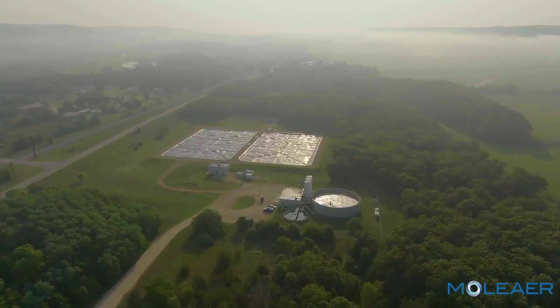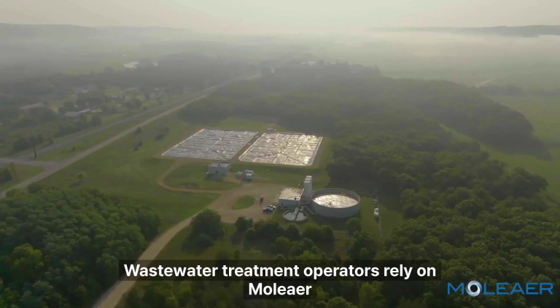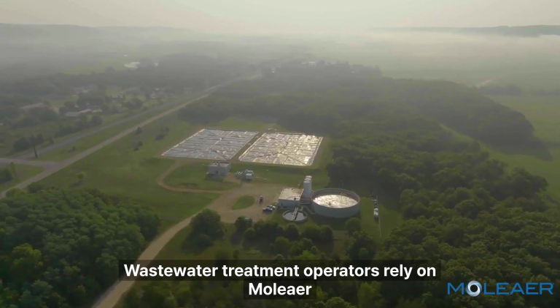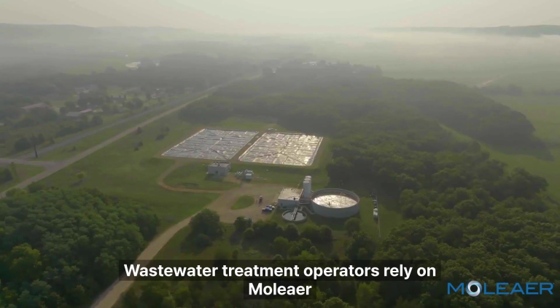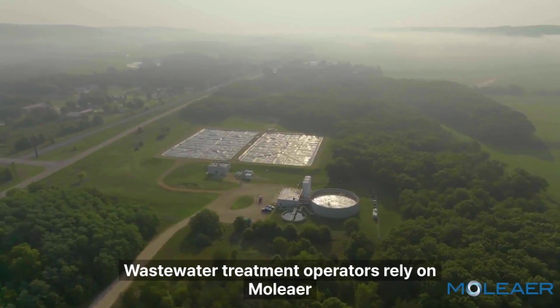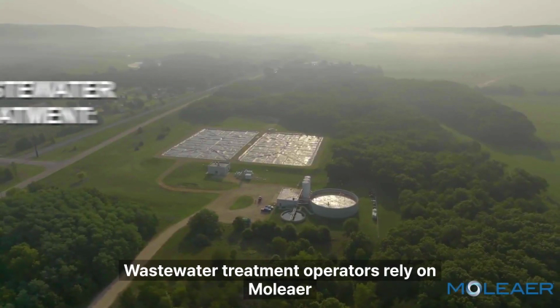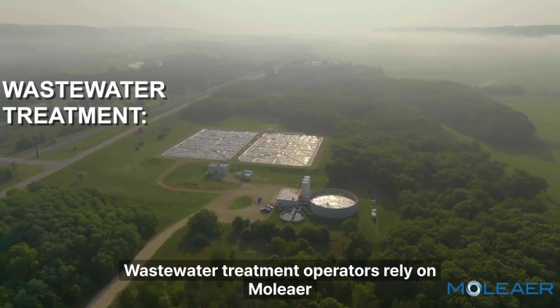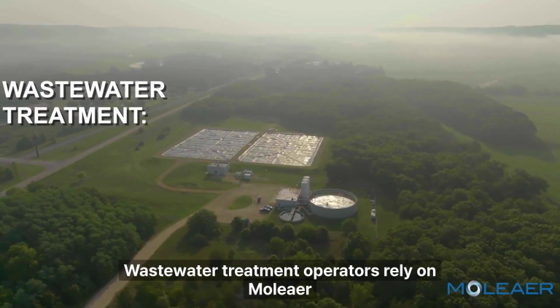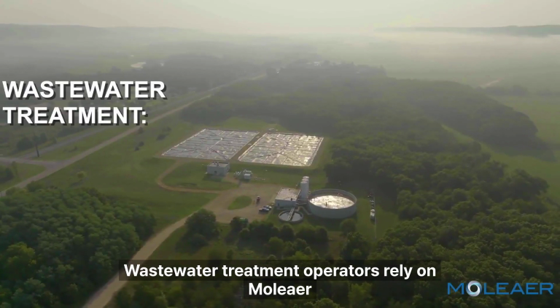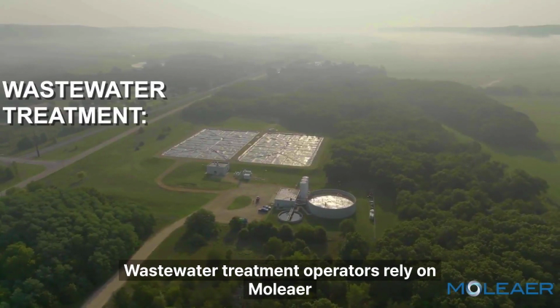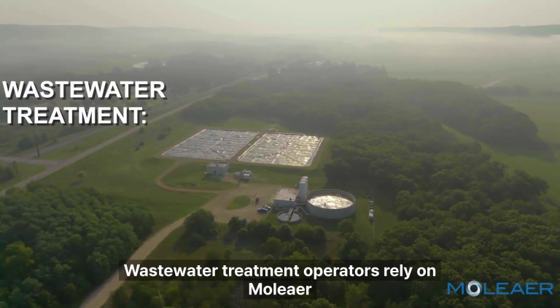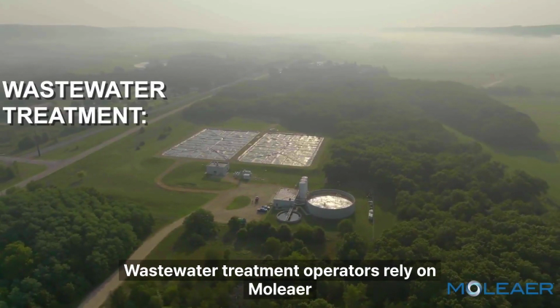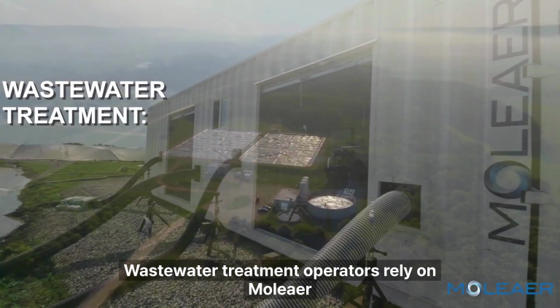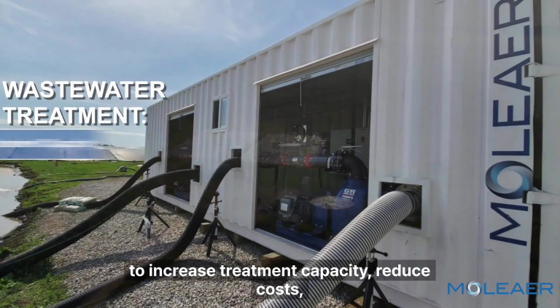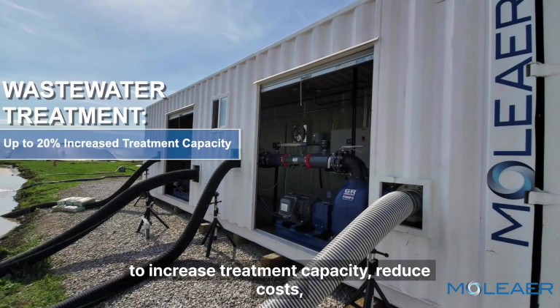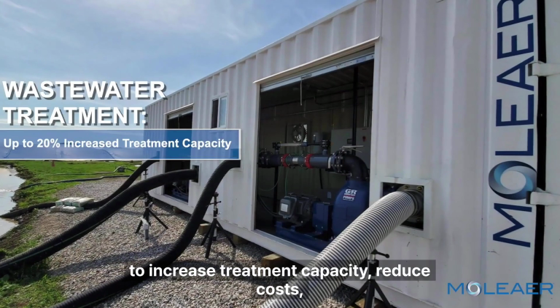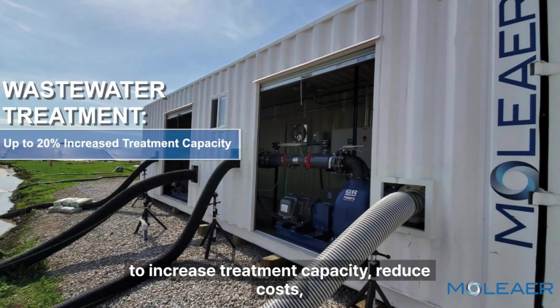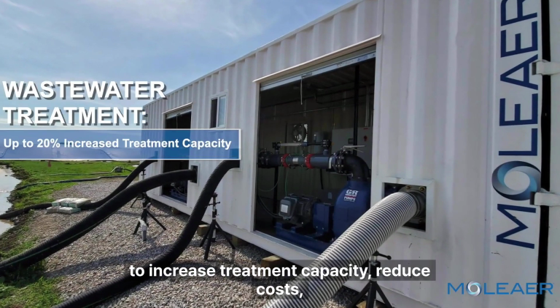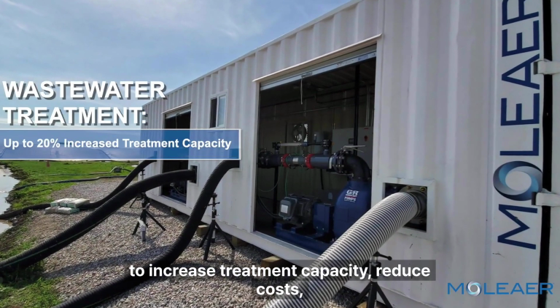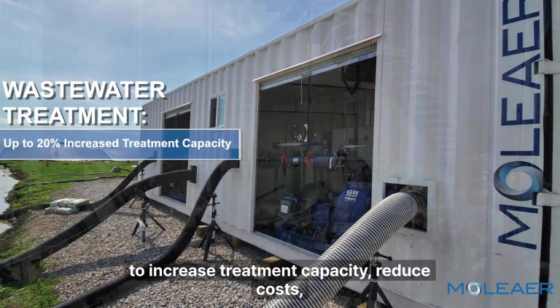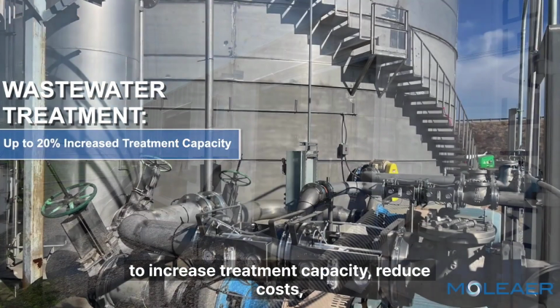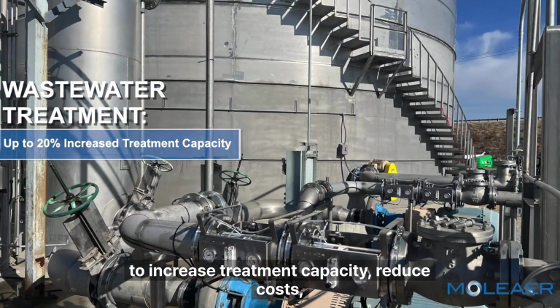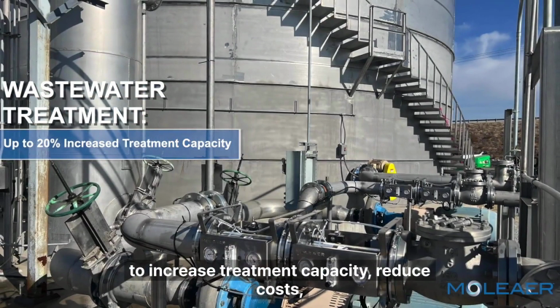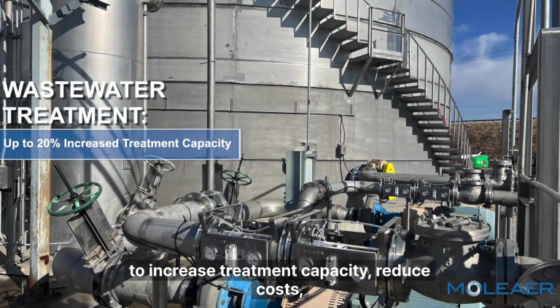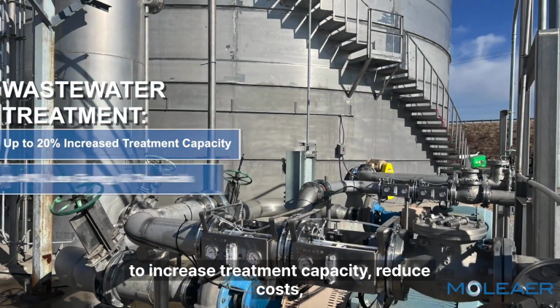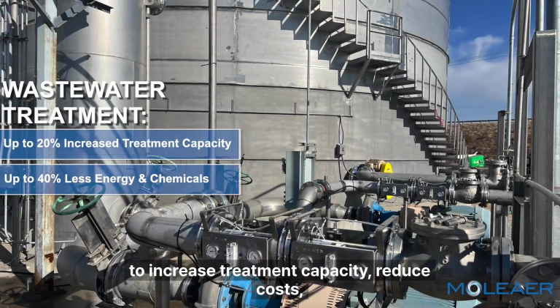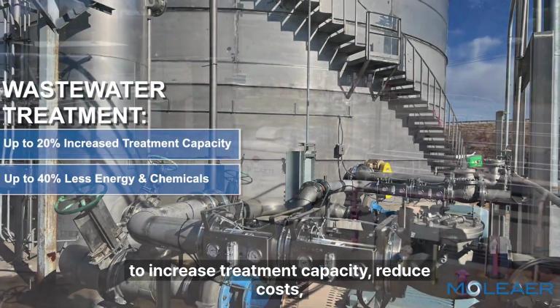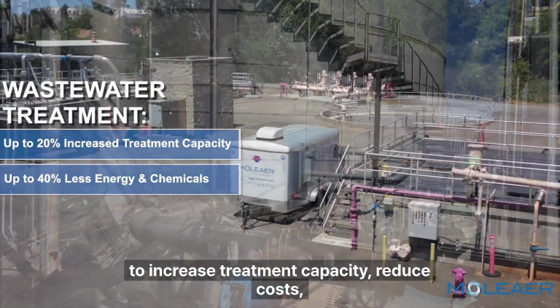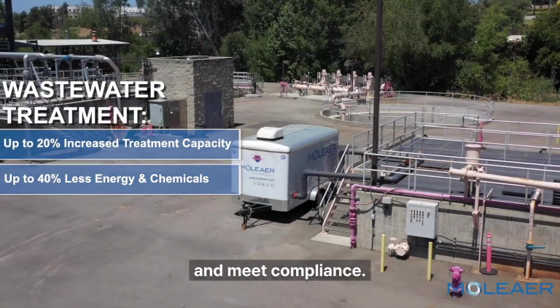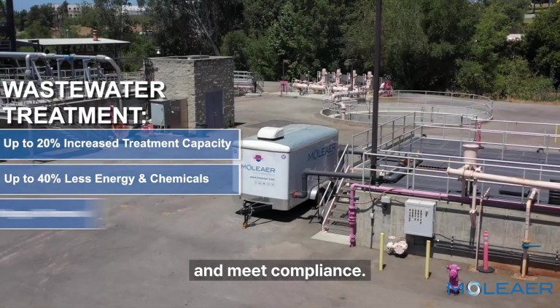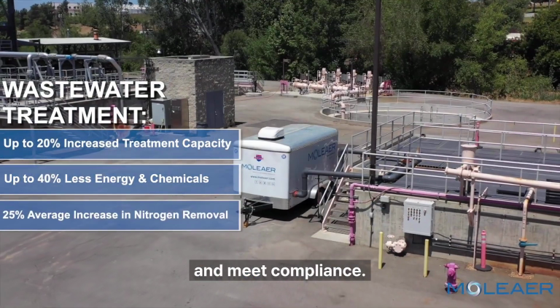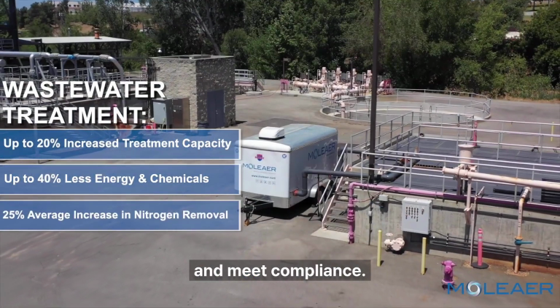Wastewater treatment operators rely on Moliere to increase treatment capacity, reduce costs, and meet compliance.